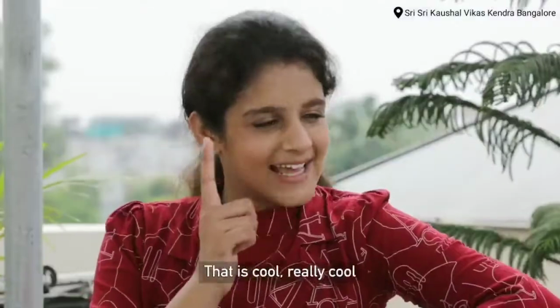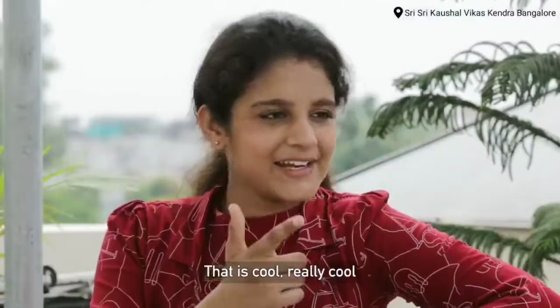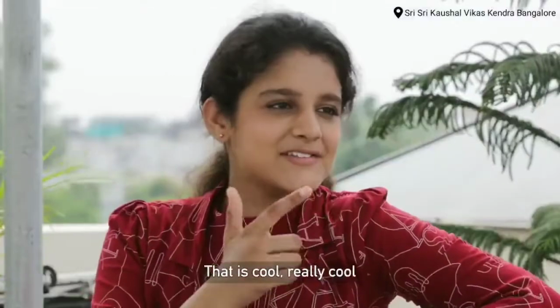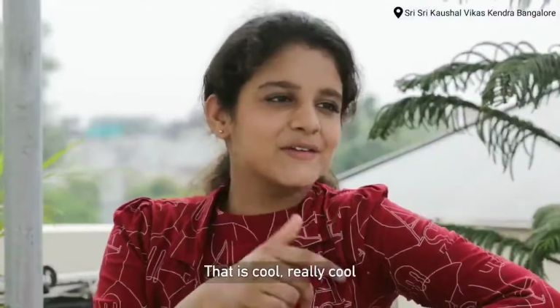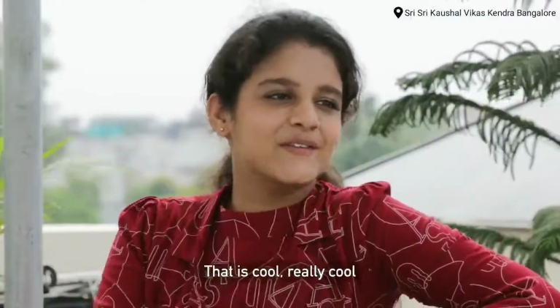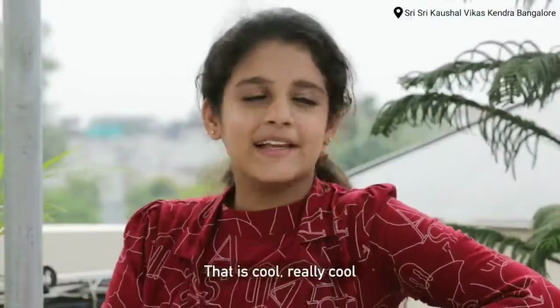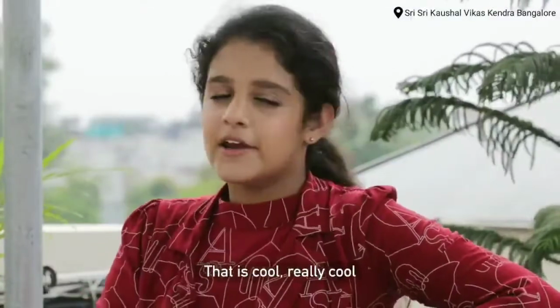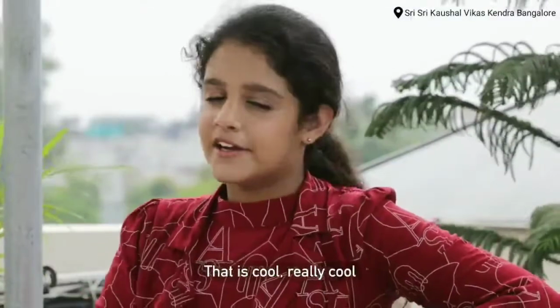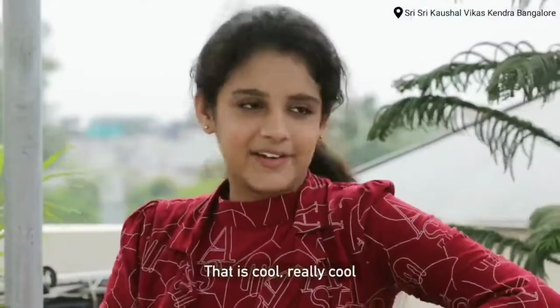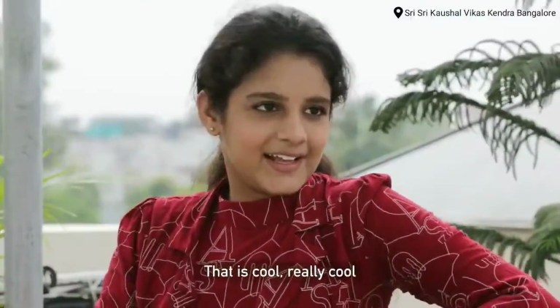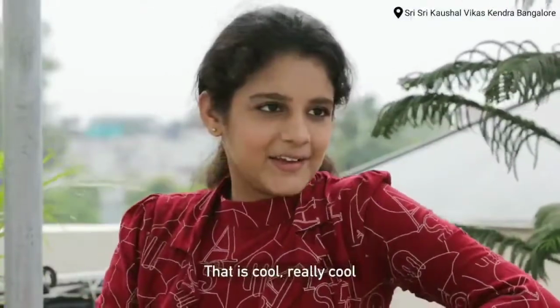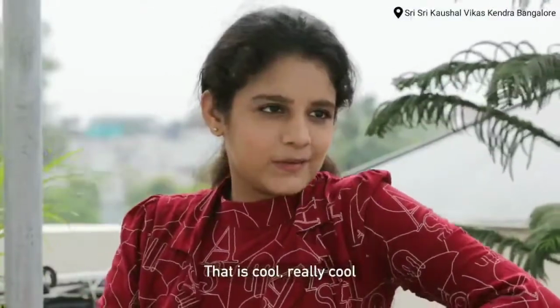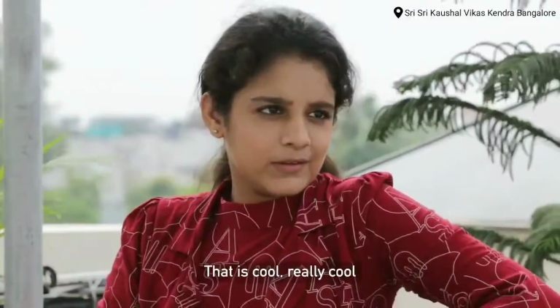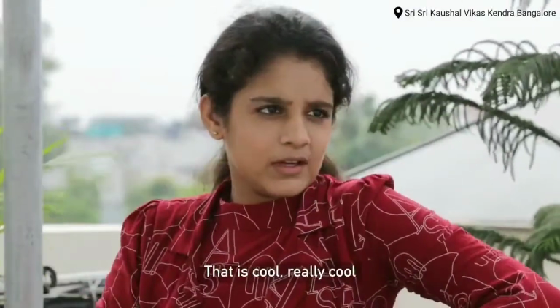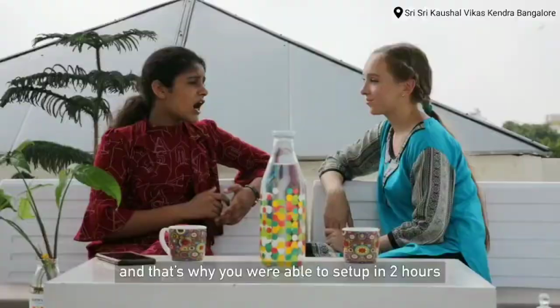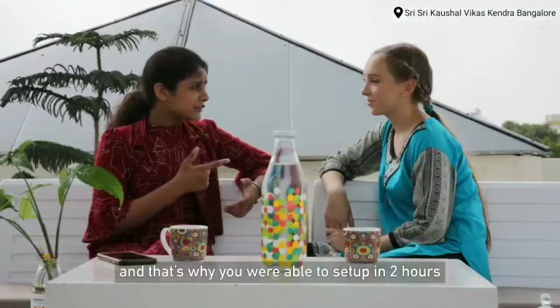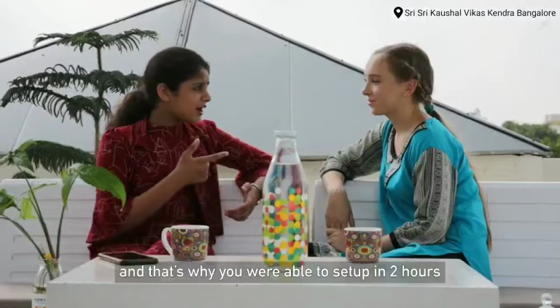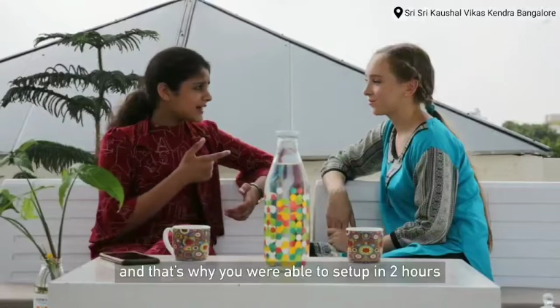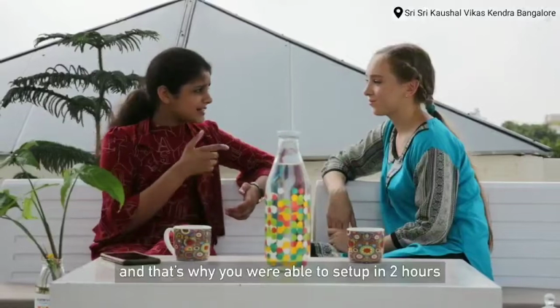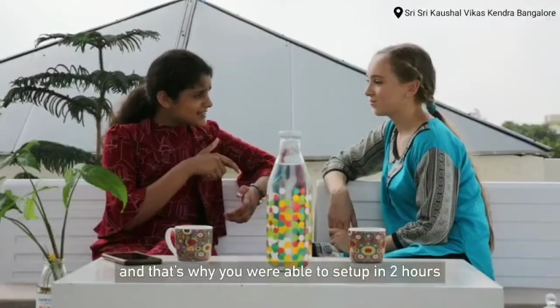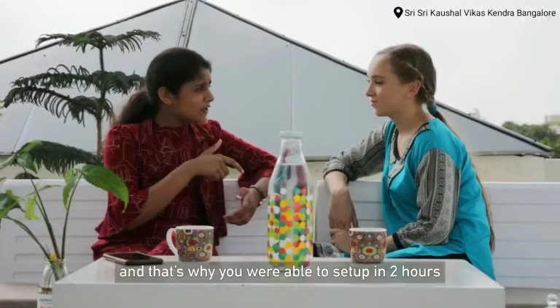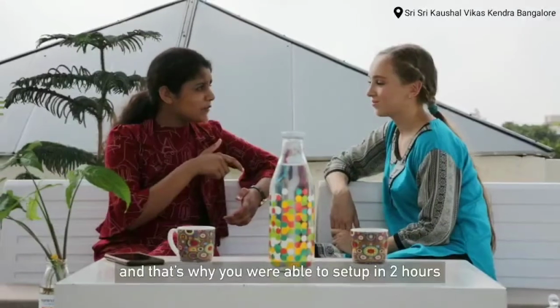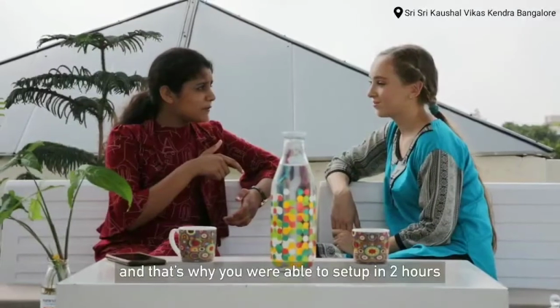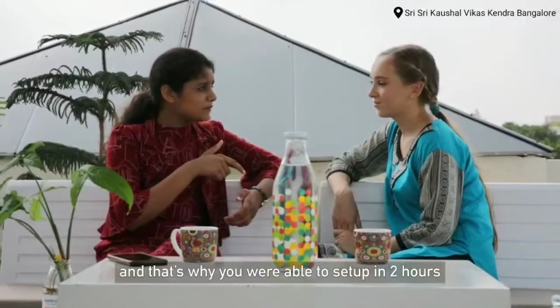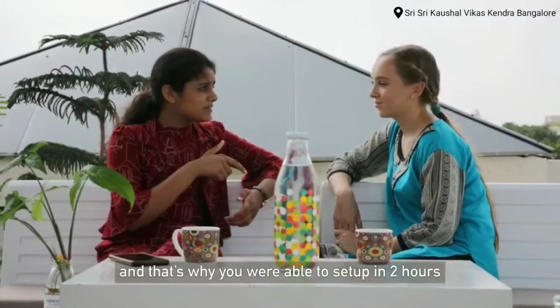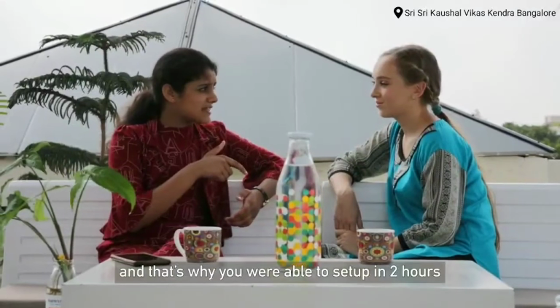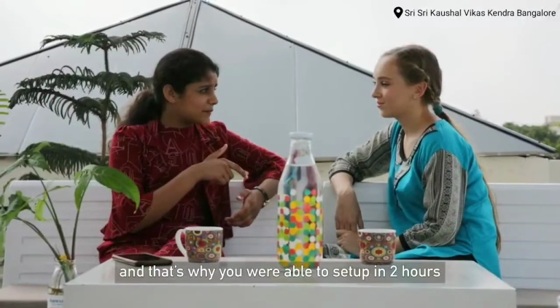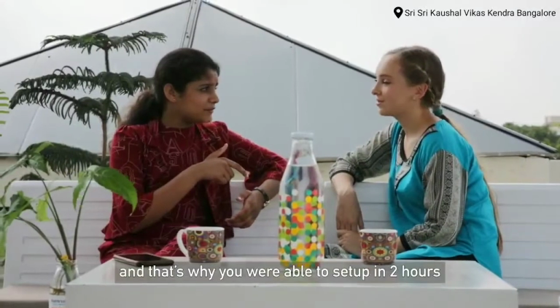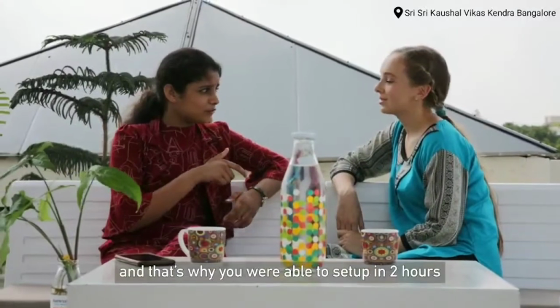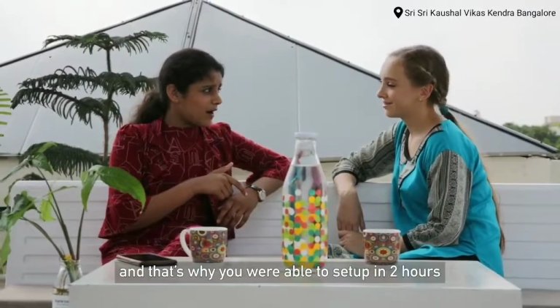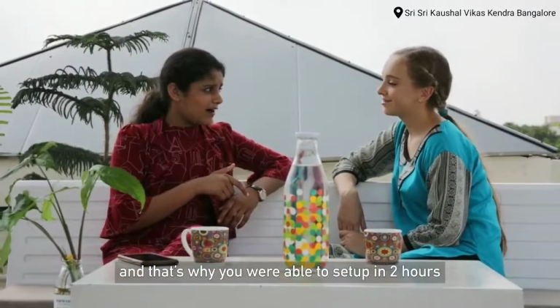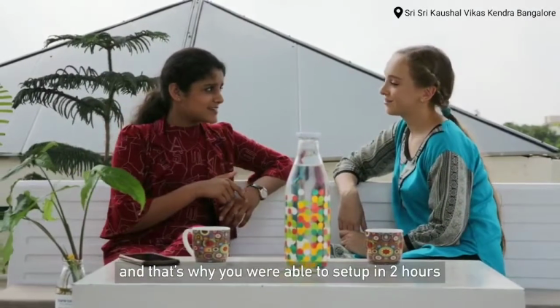That is really cool. That's why we were able to set it up in two hours.